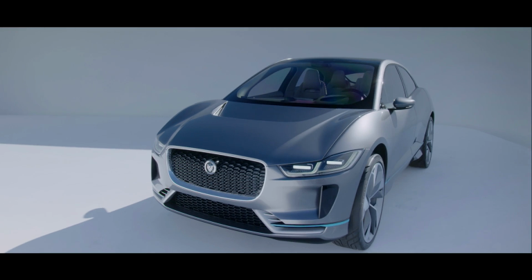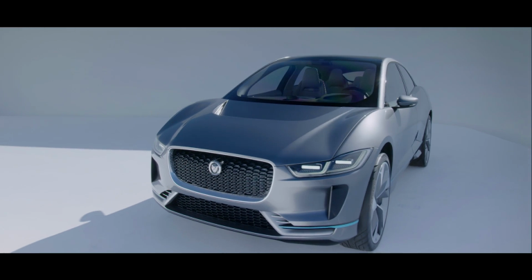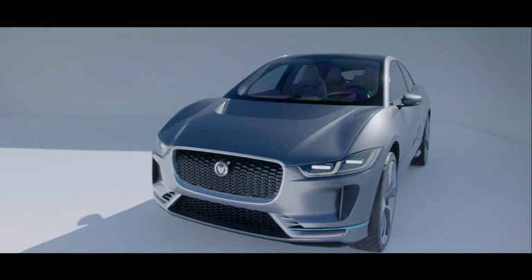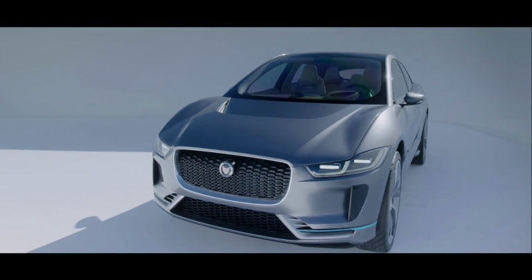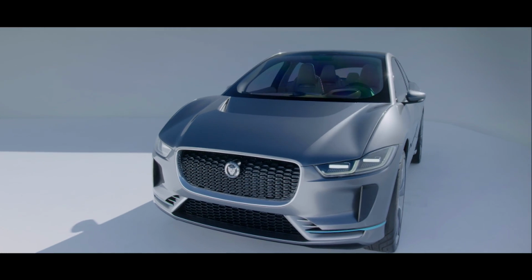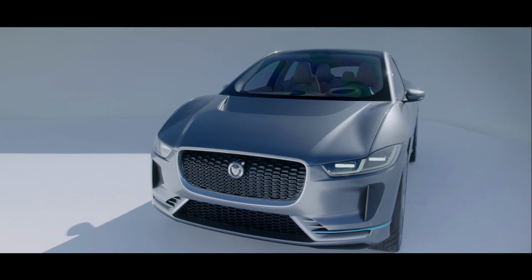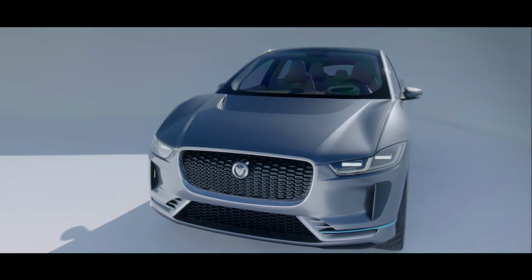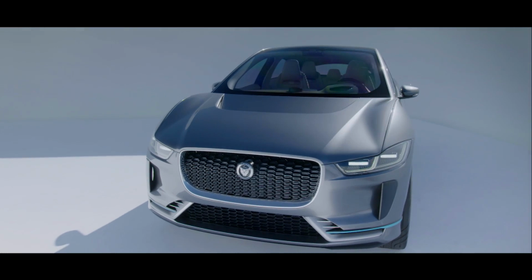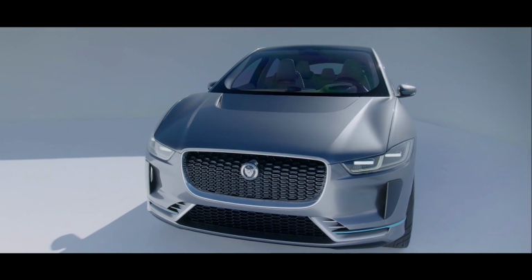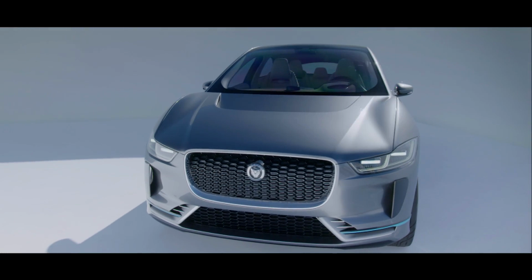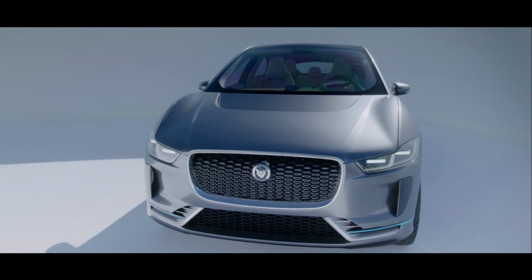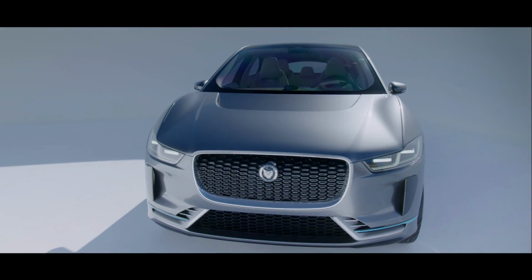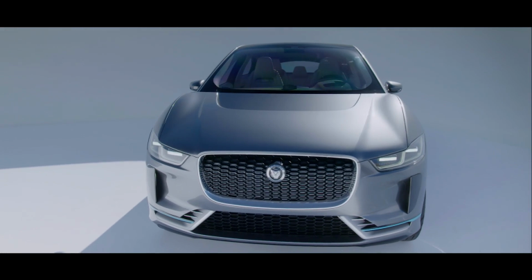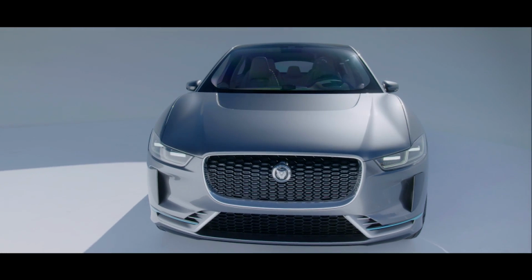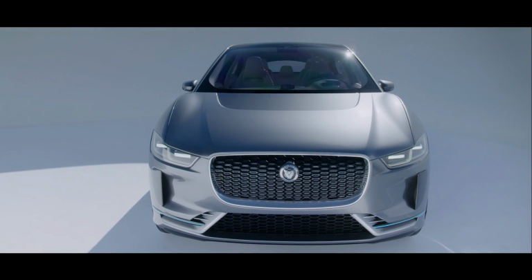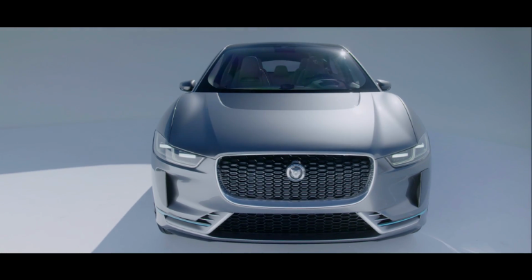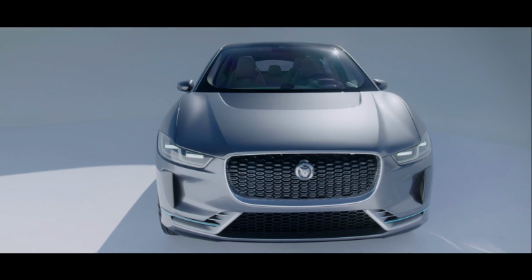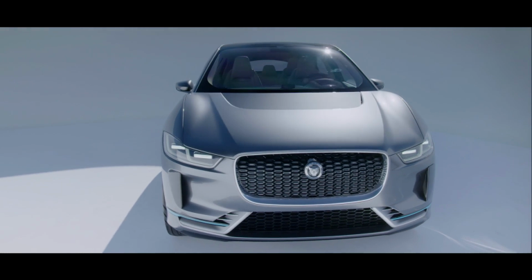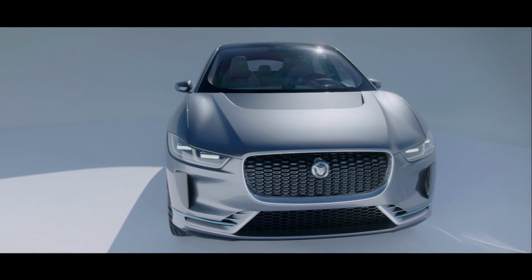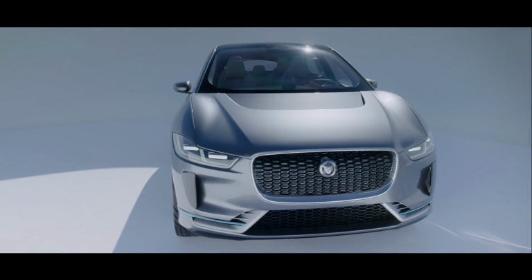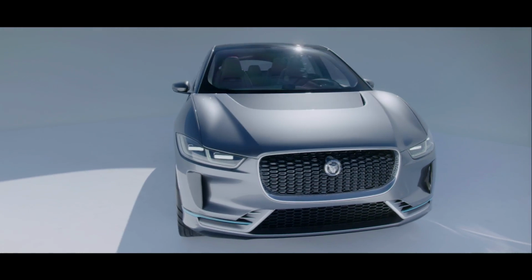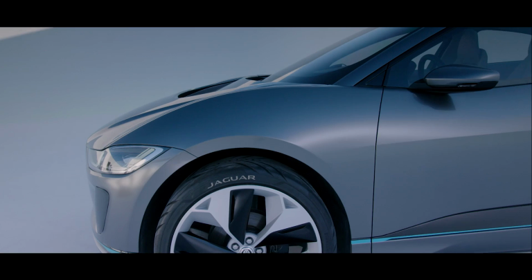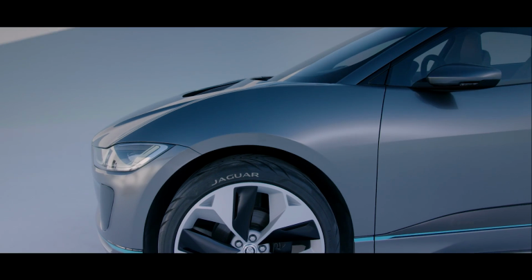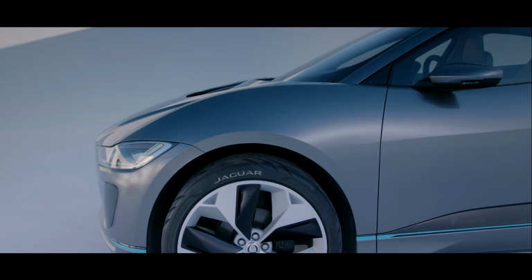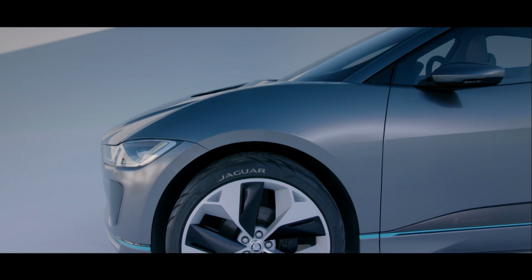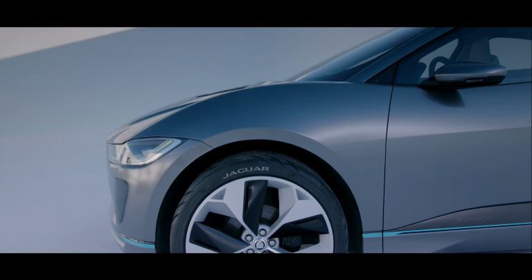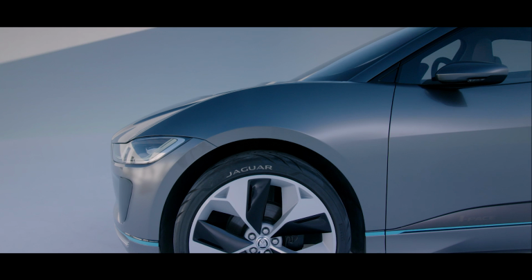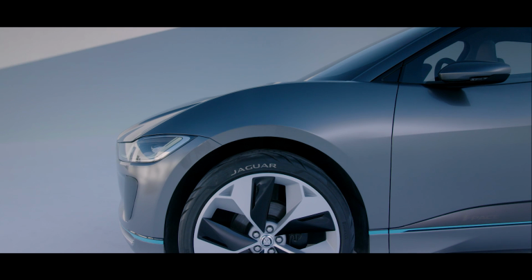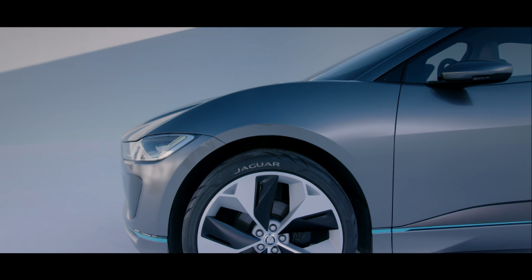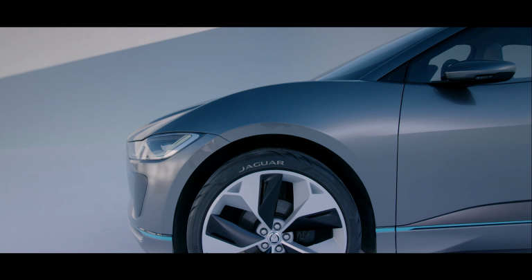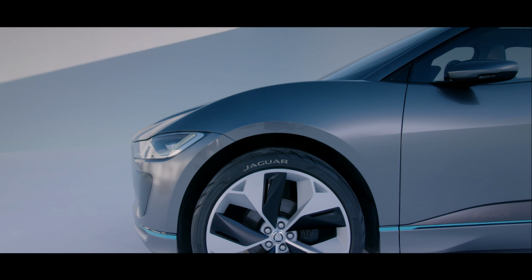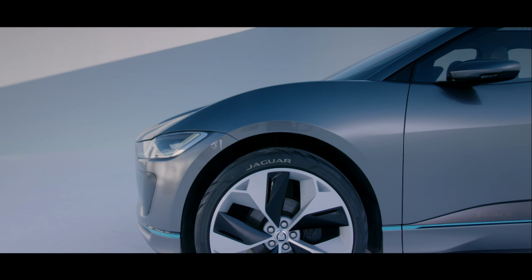It's certainly something I've always wanted to do — to create a cab forward, exotic, sporty SUV.